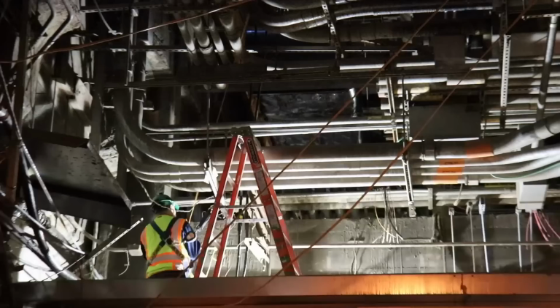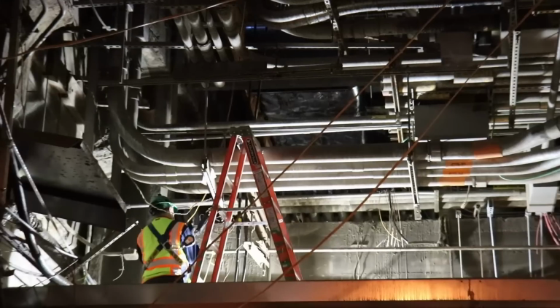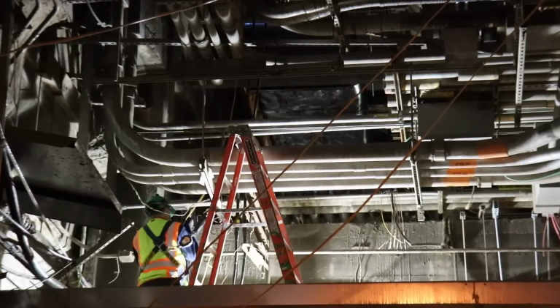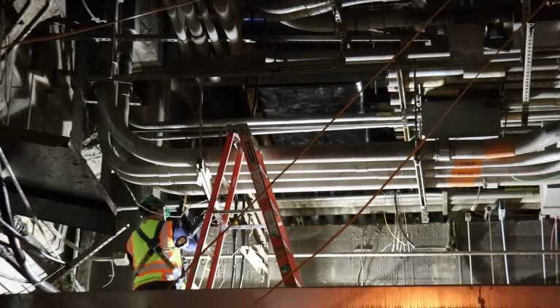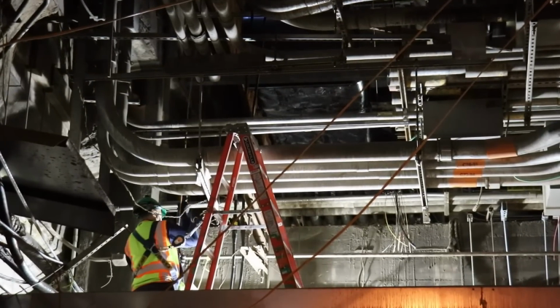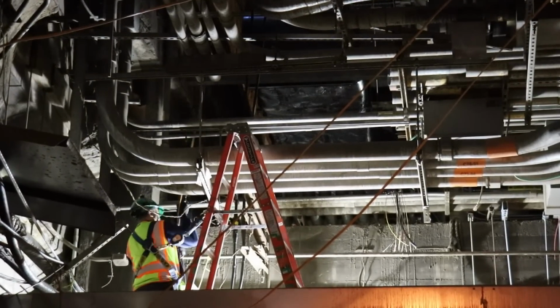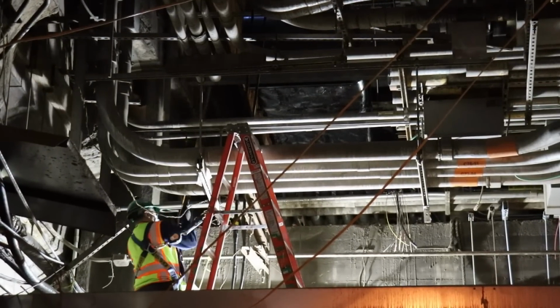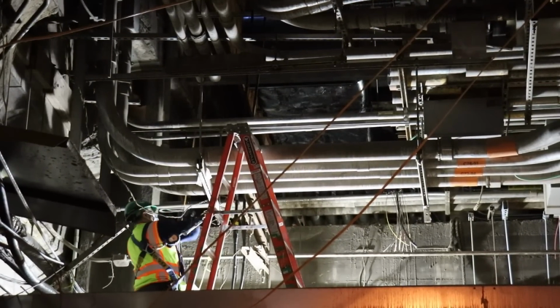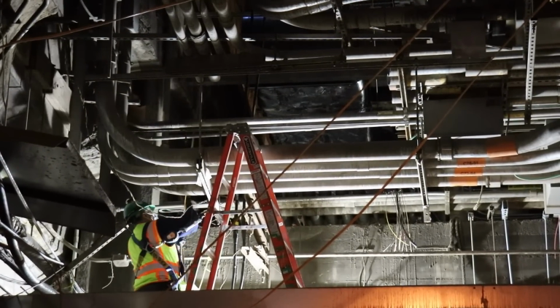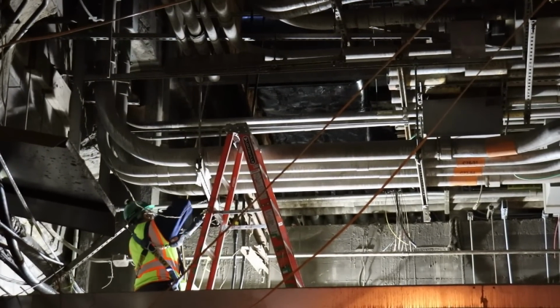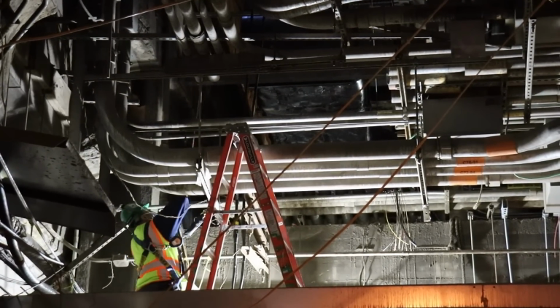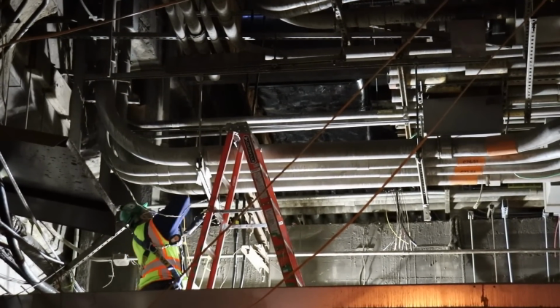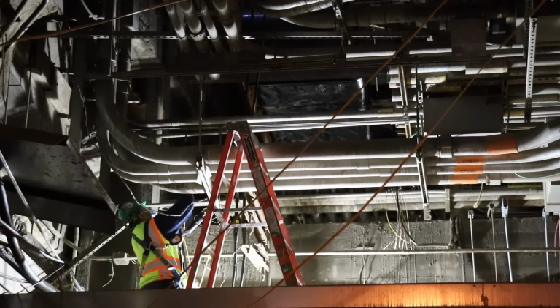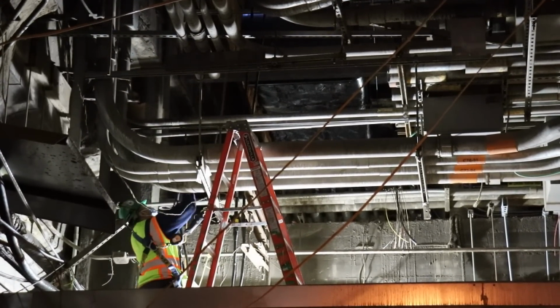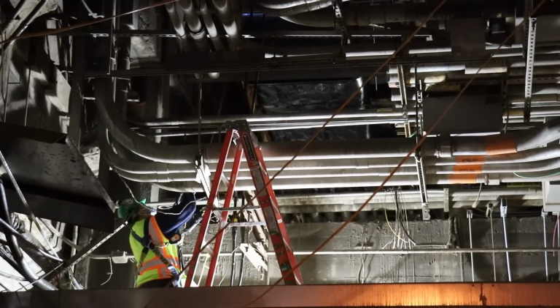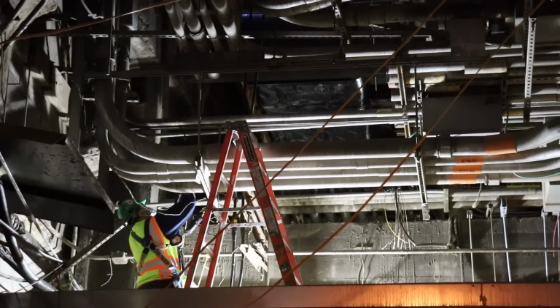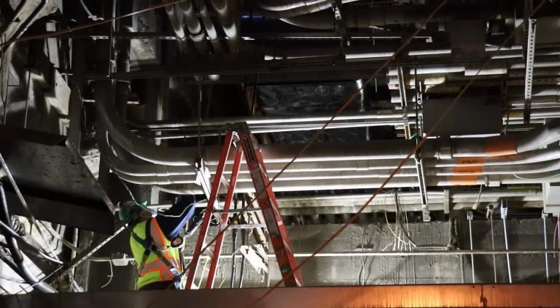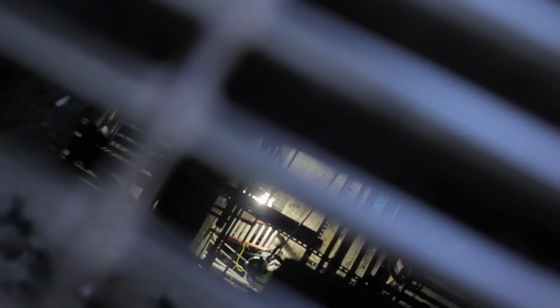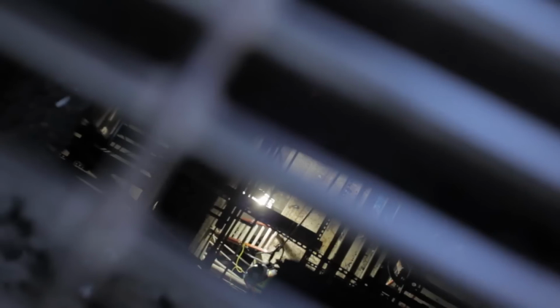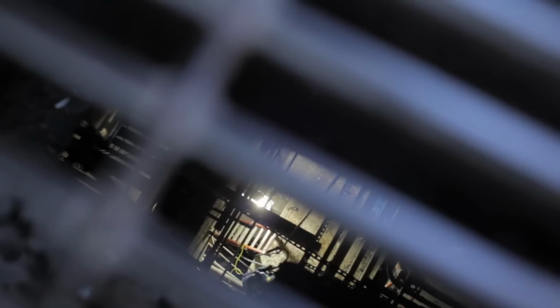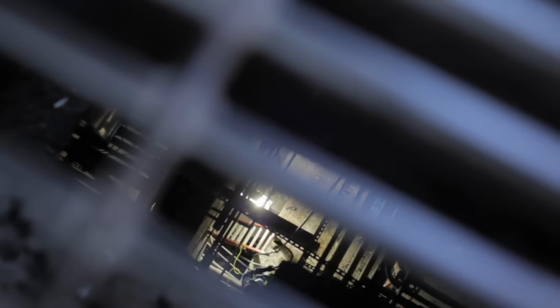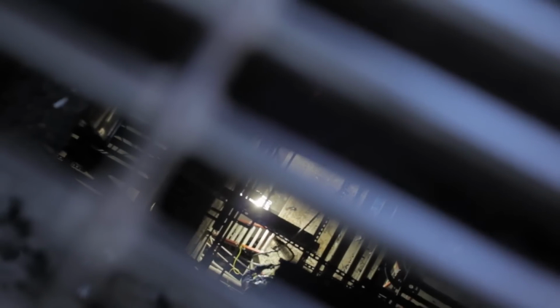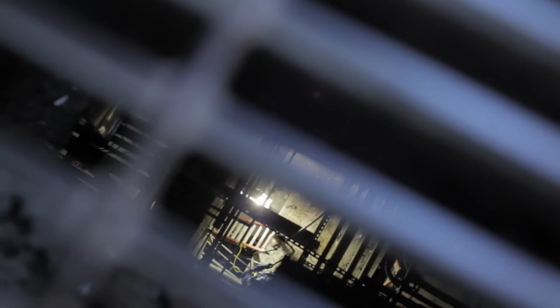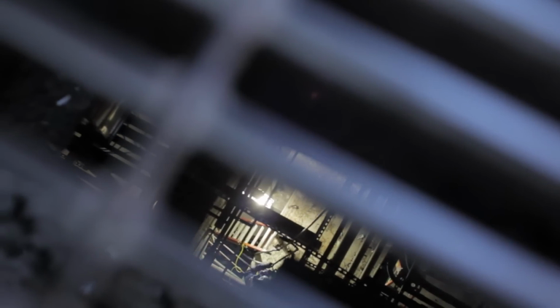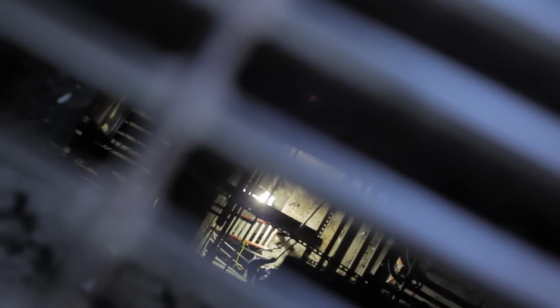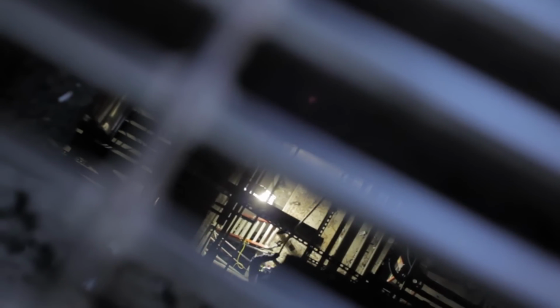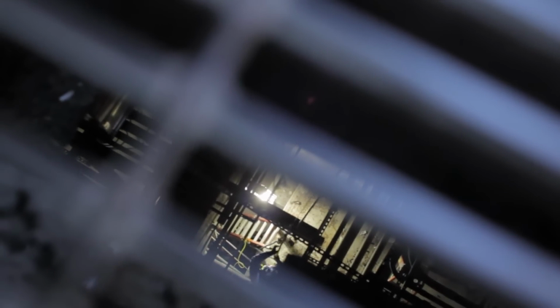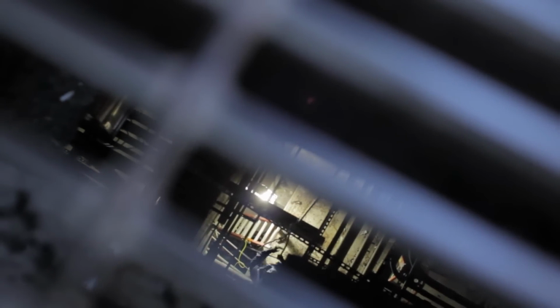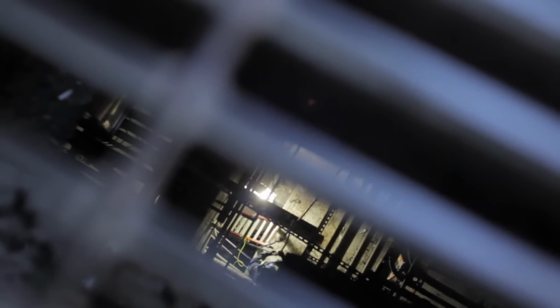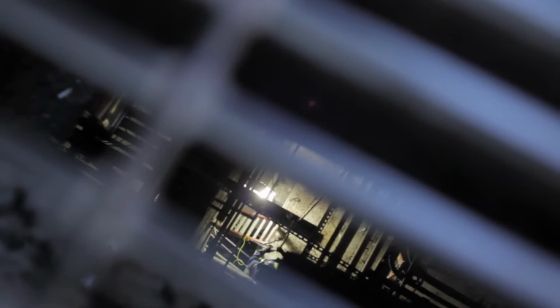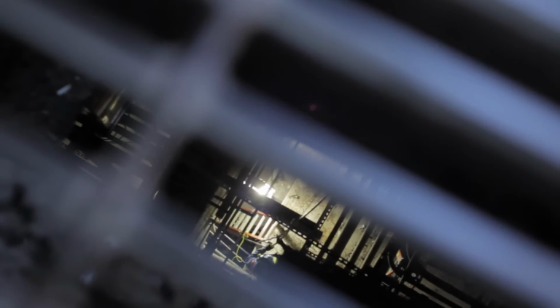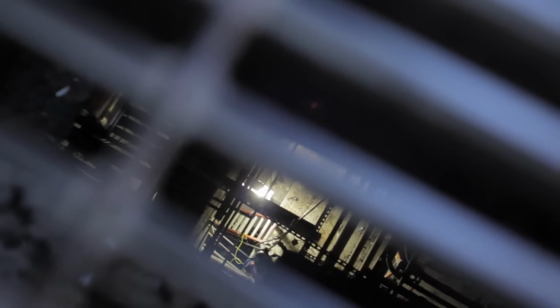This is no small feat. We have to run approximately a mile of cable up several stories to conduct the test.